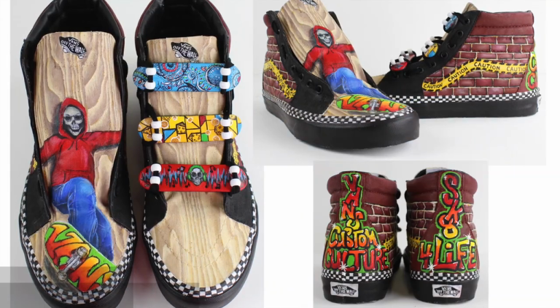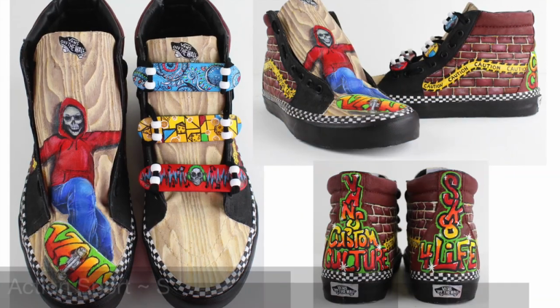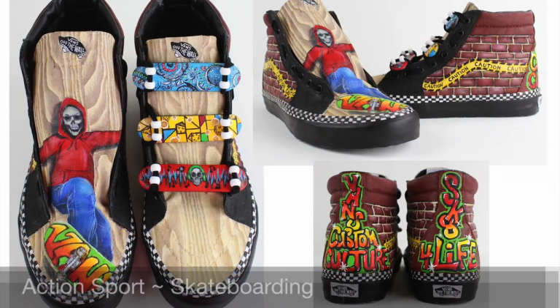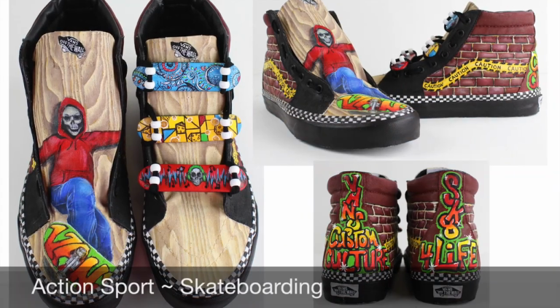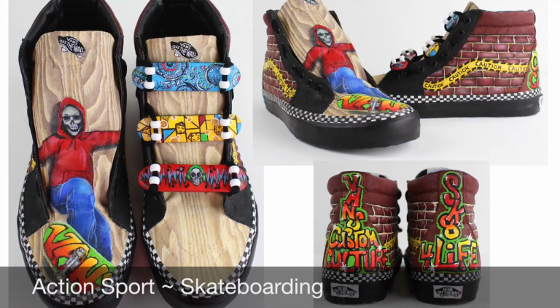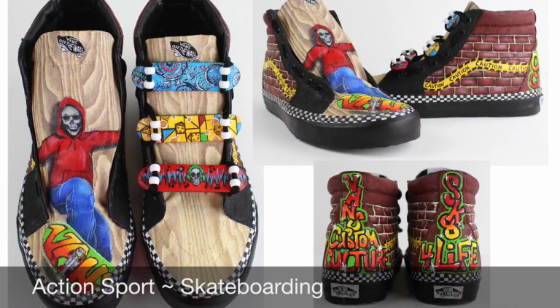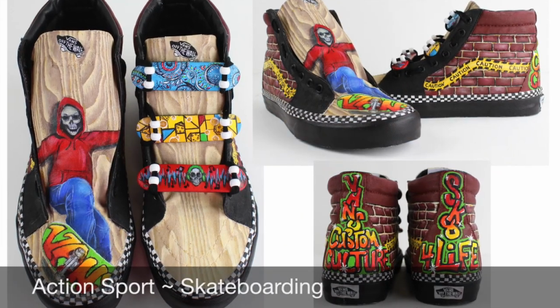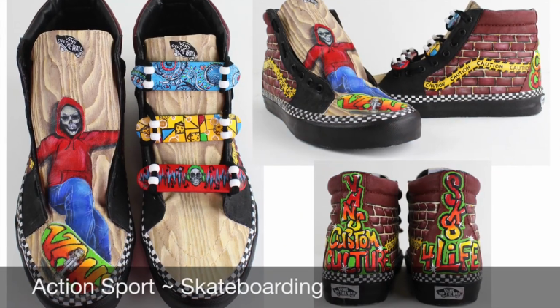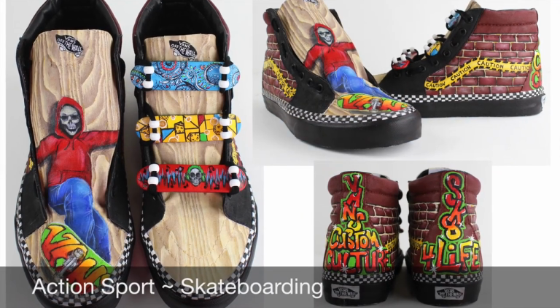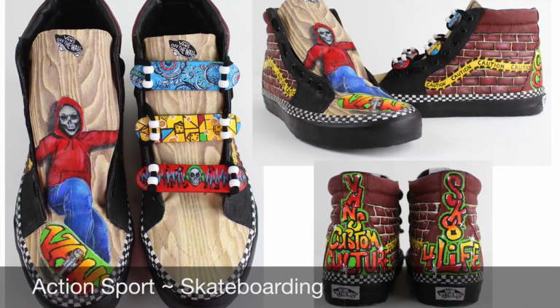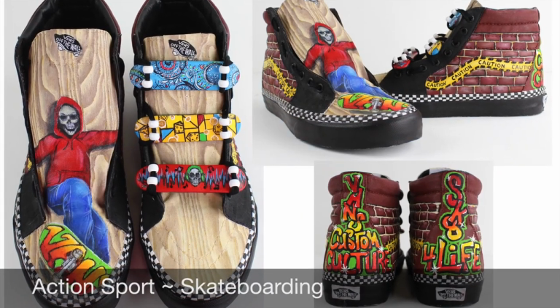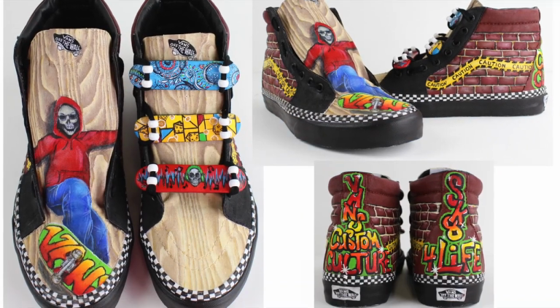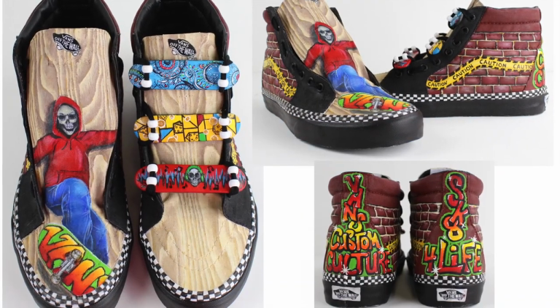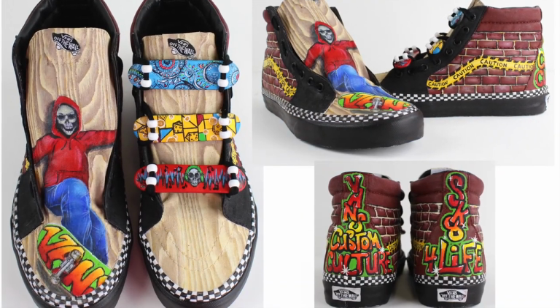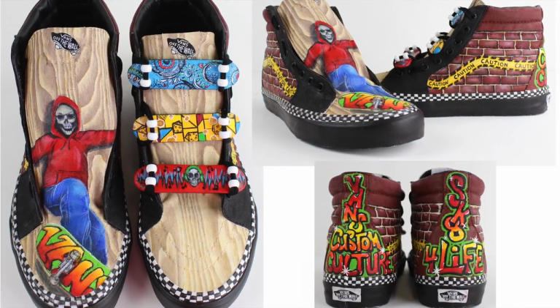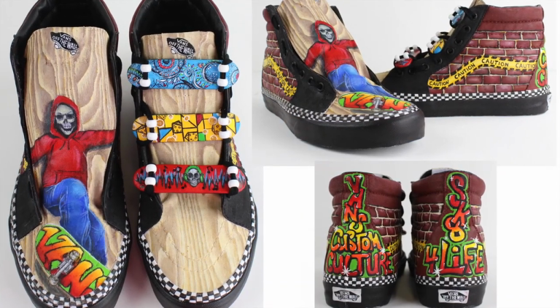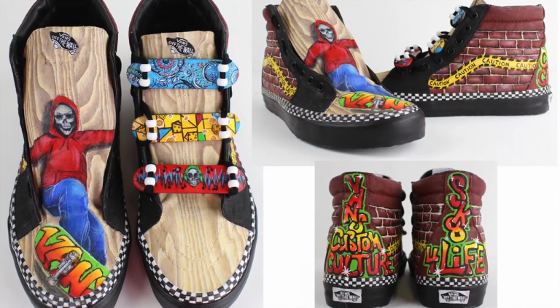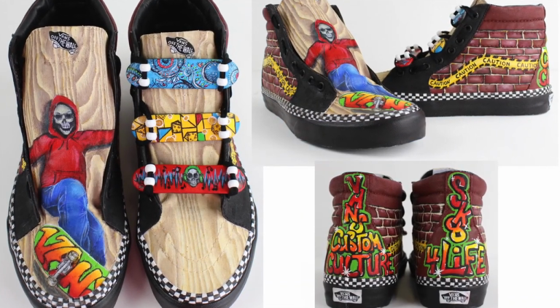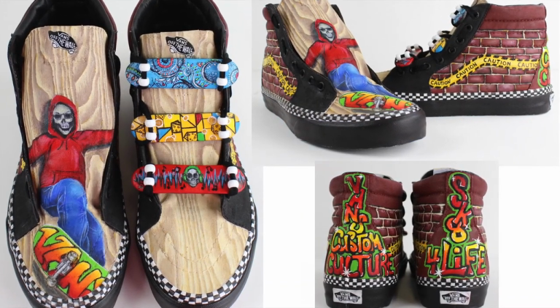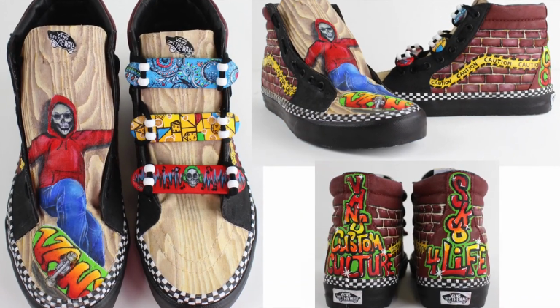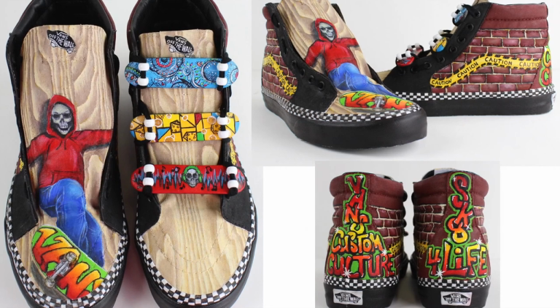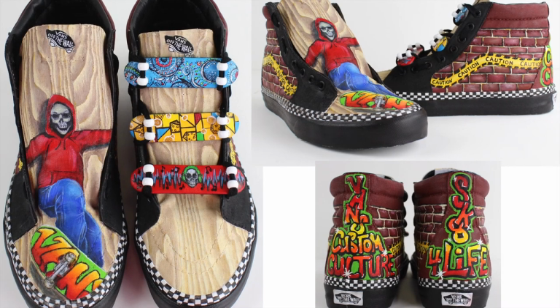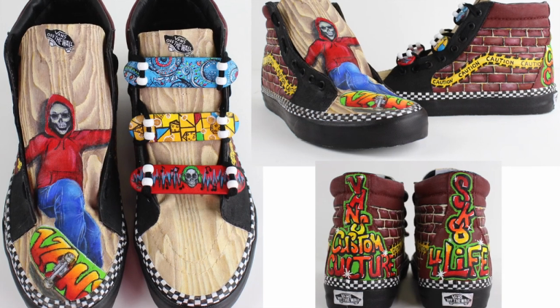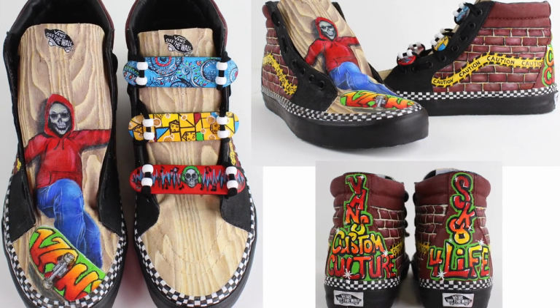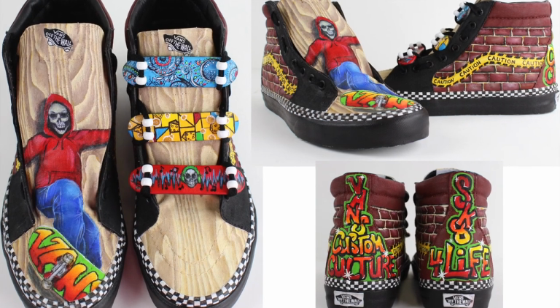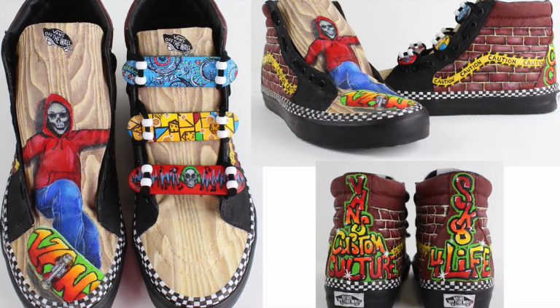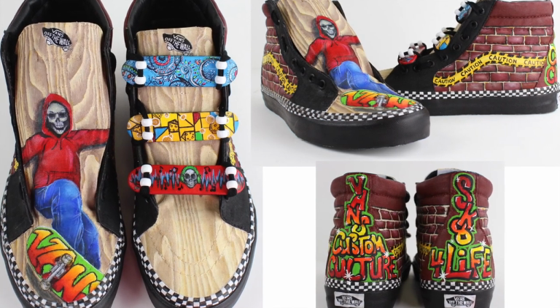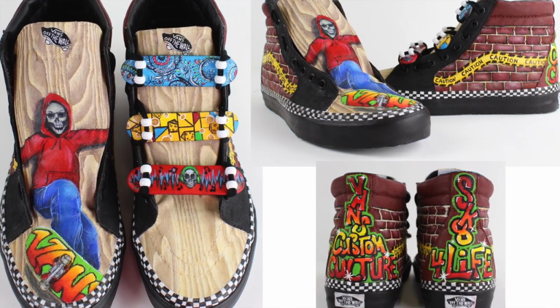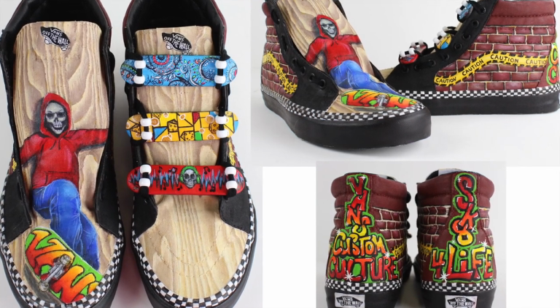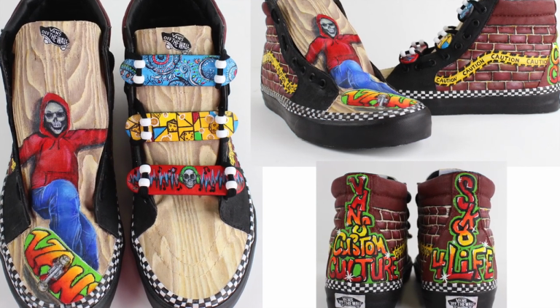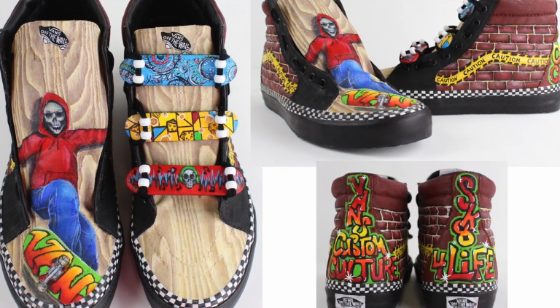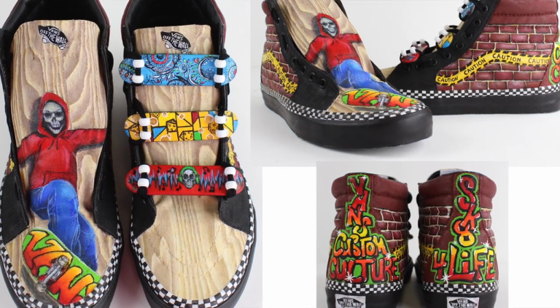Equipped with mini skateboards that are laced into the shoe, our action sport has a little local flavor, art, and music incorporated.